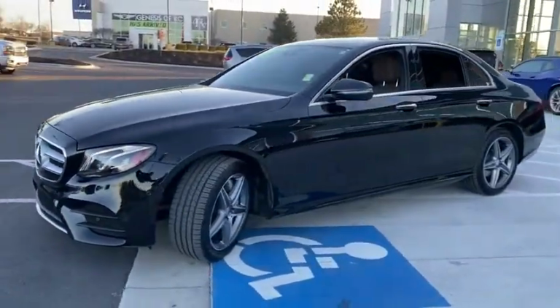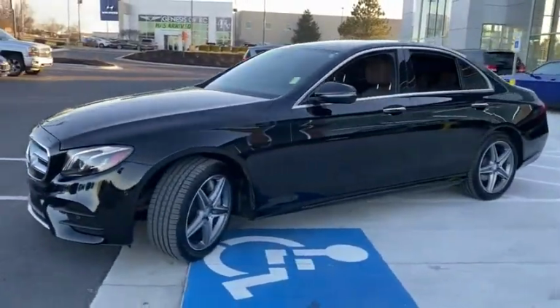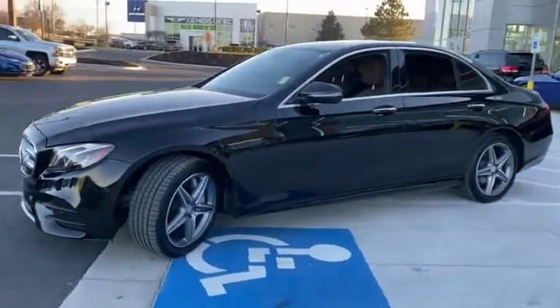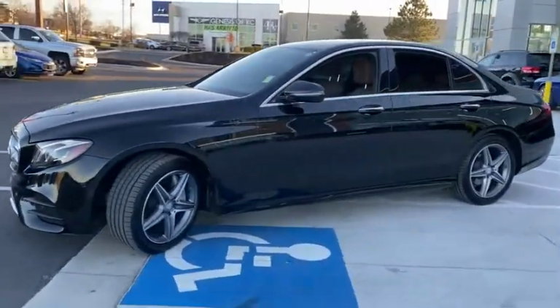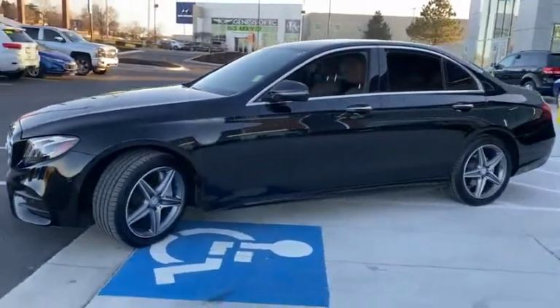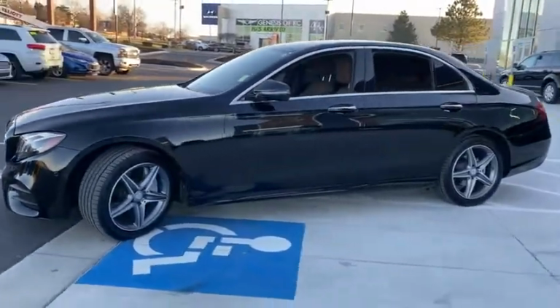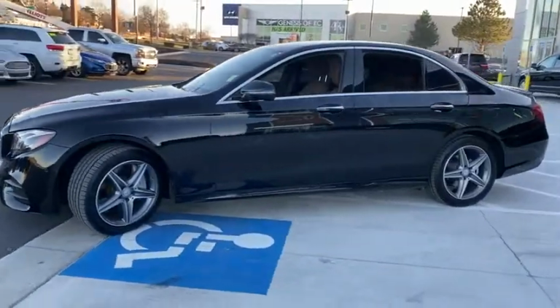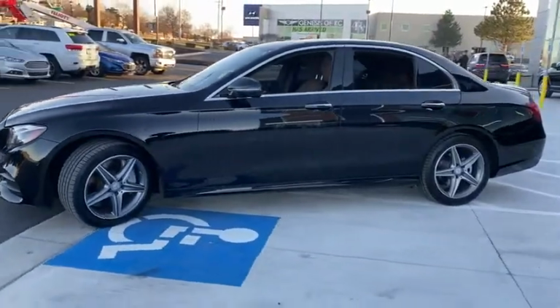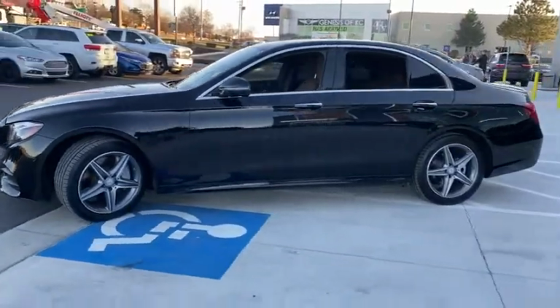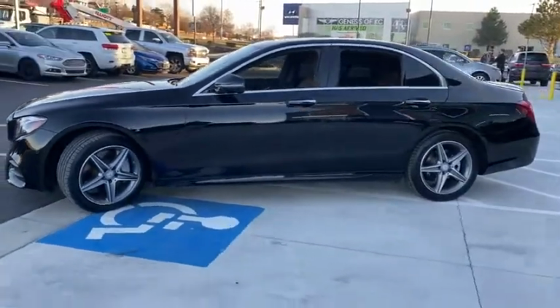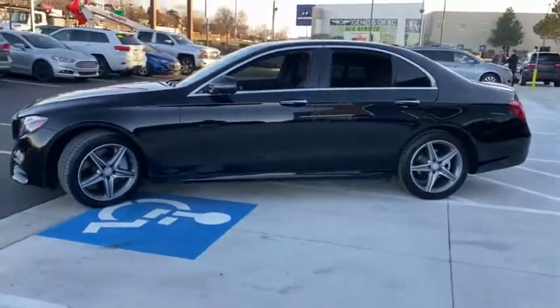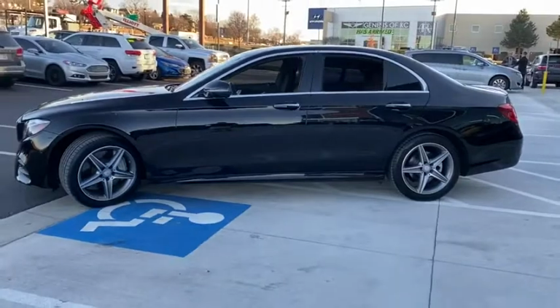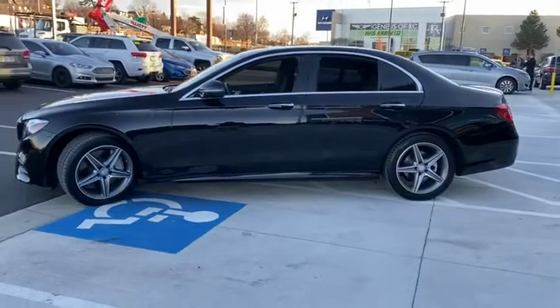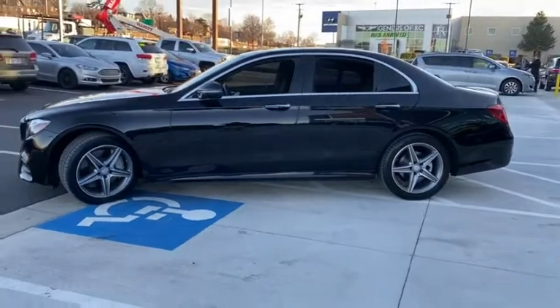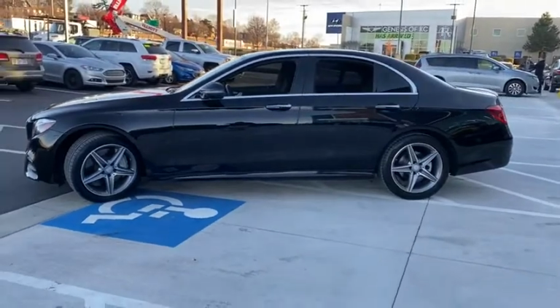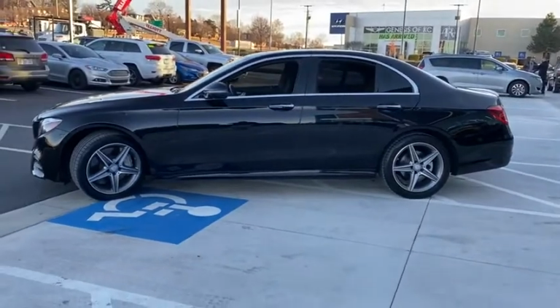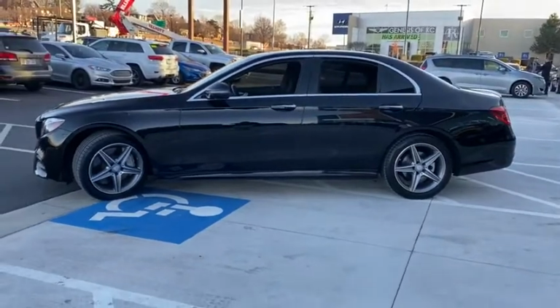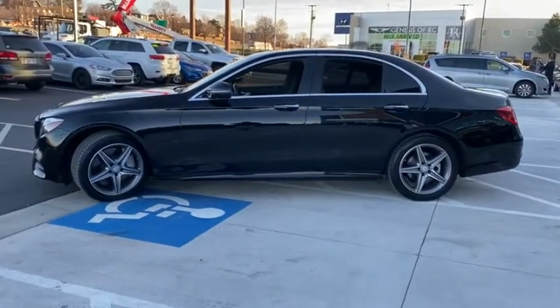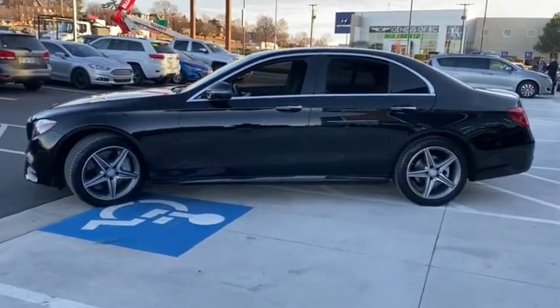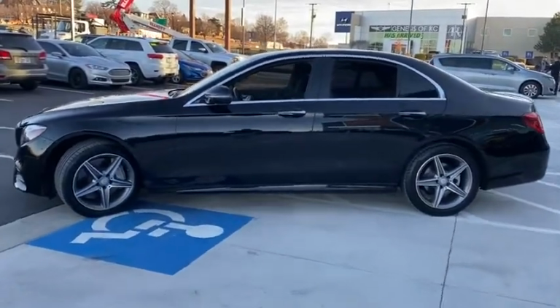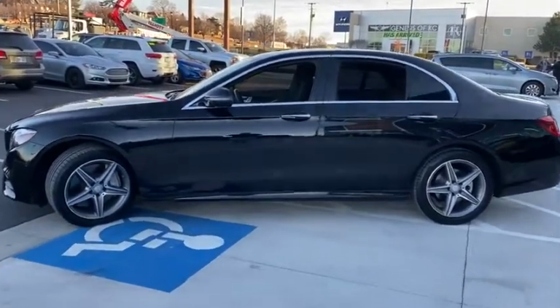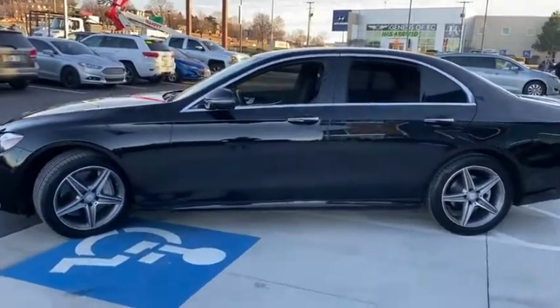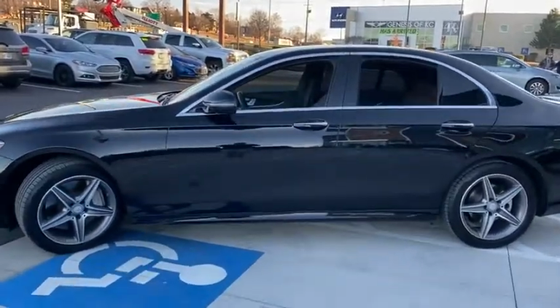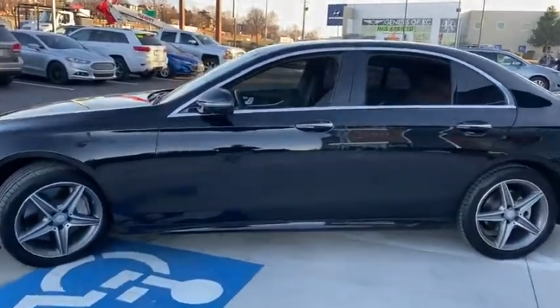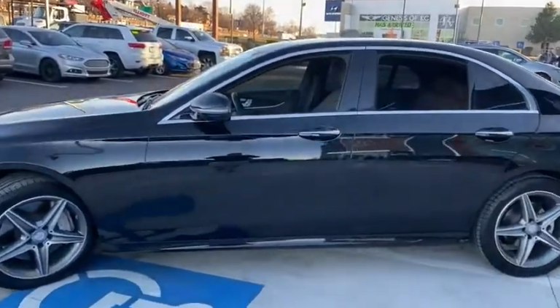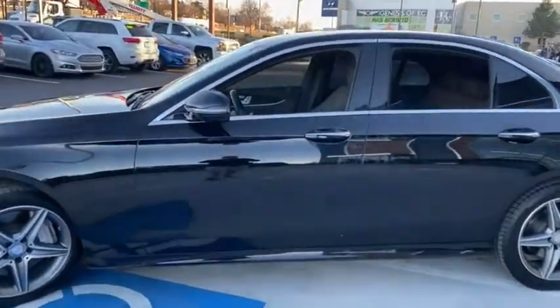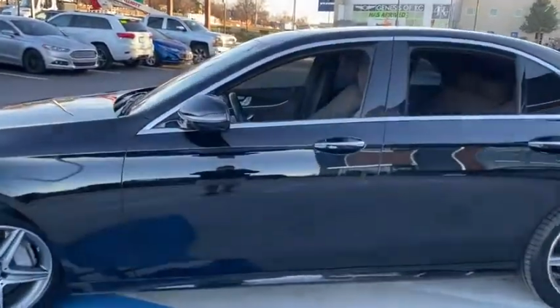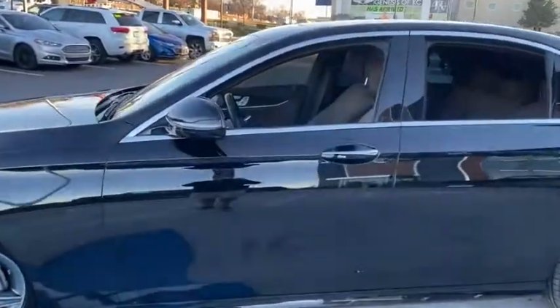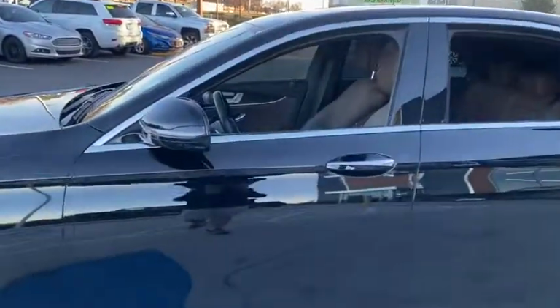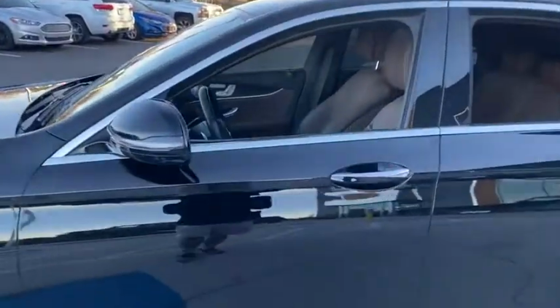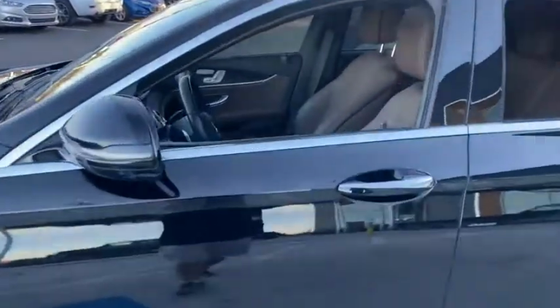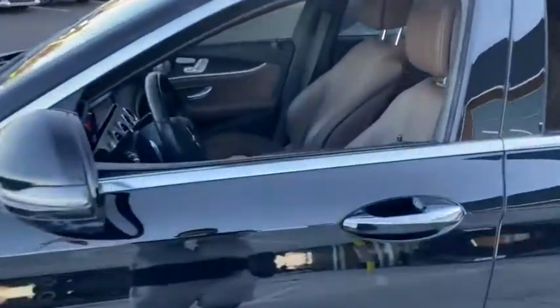The Mercedes E-Class is an impressive ride, very smooth and punchy. This vehicle has less than 70,000 miles.